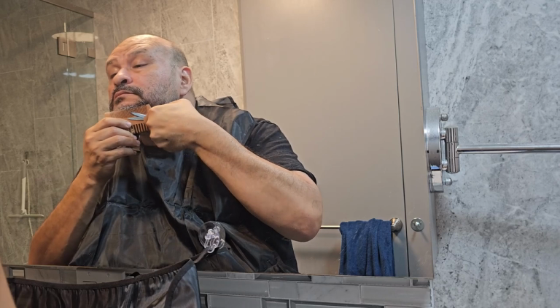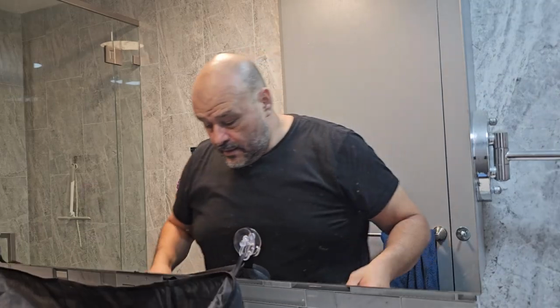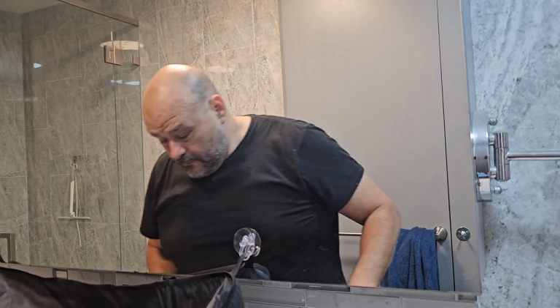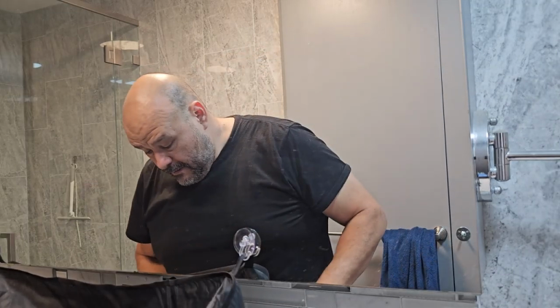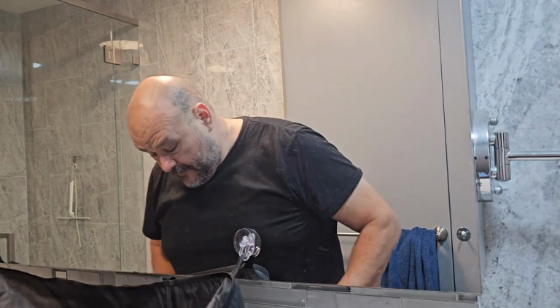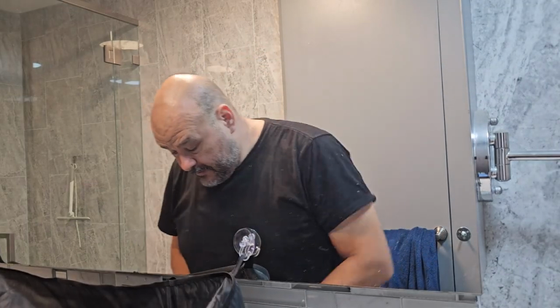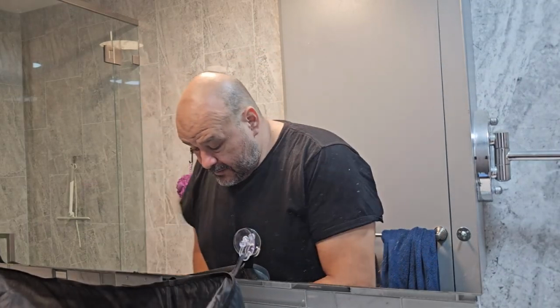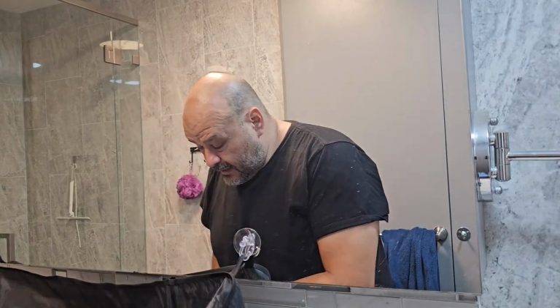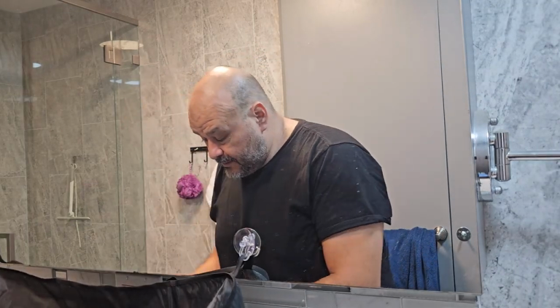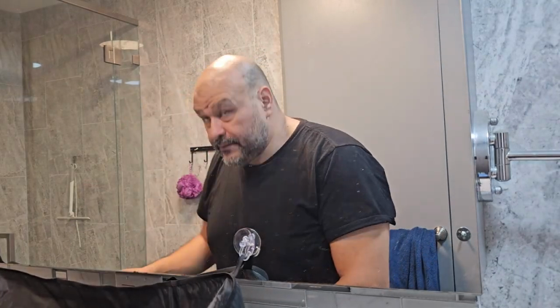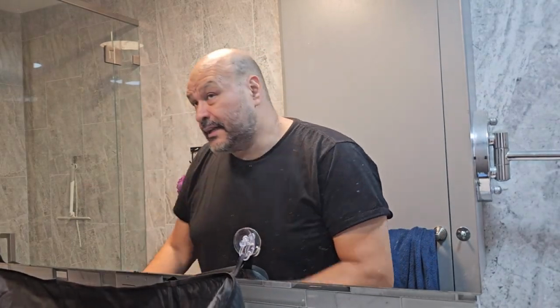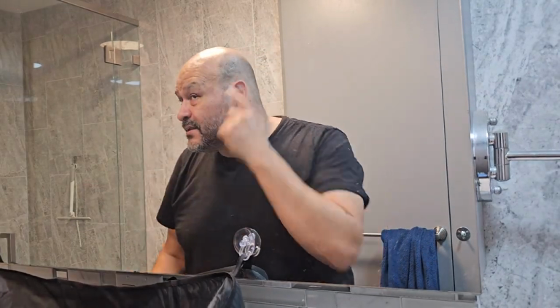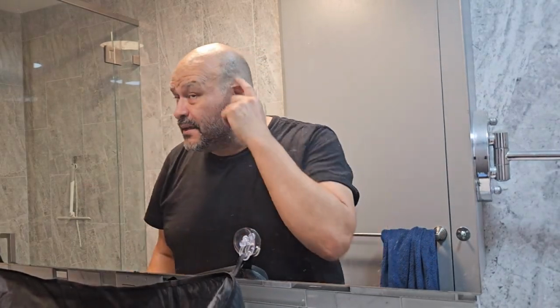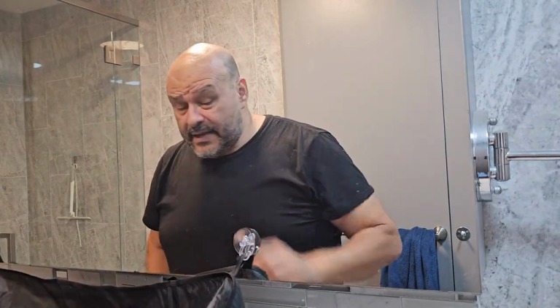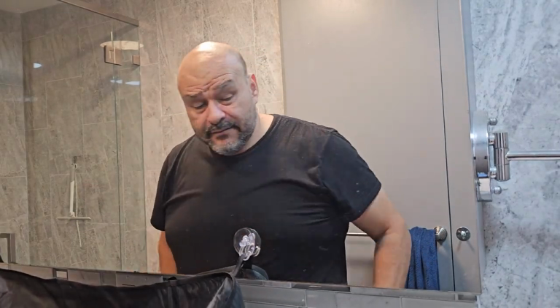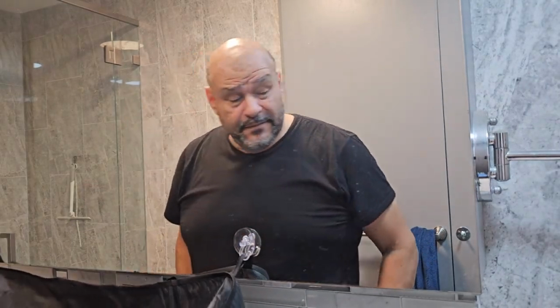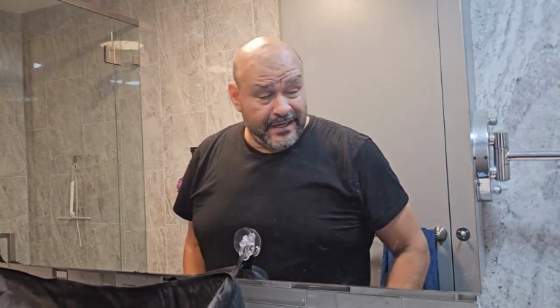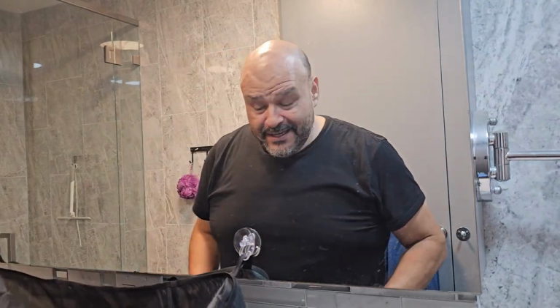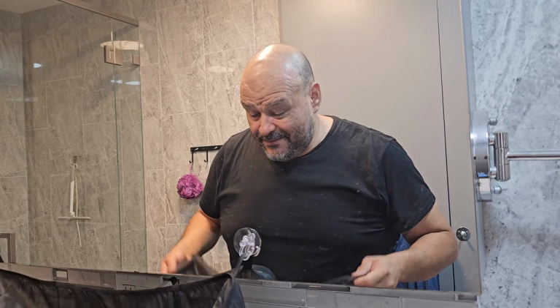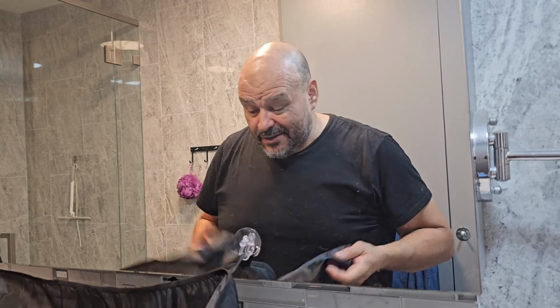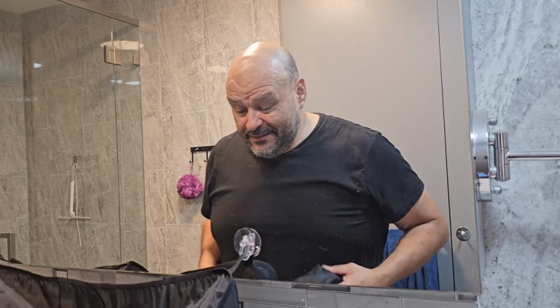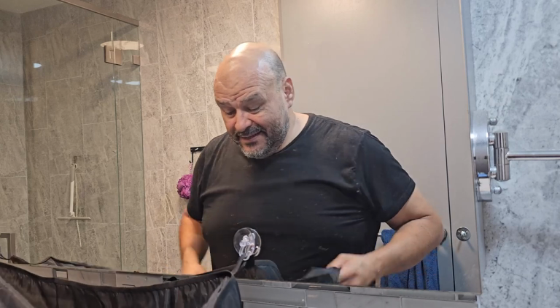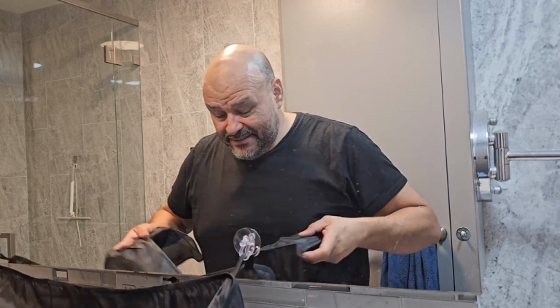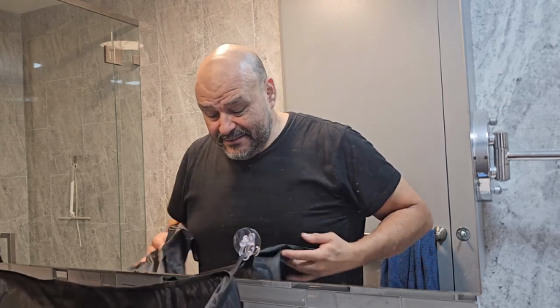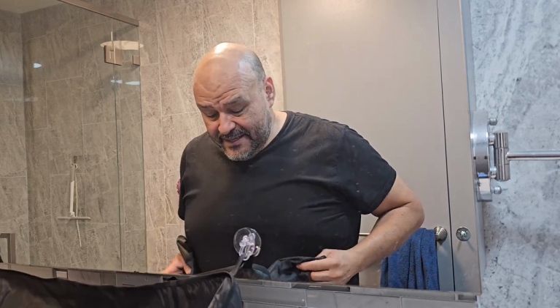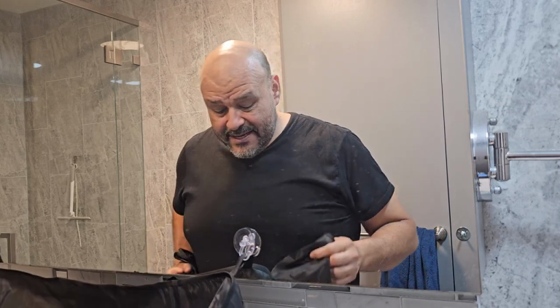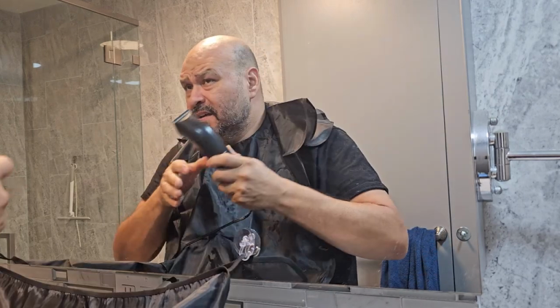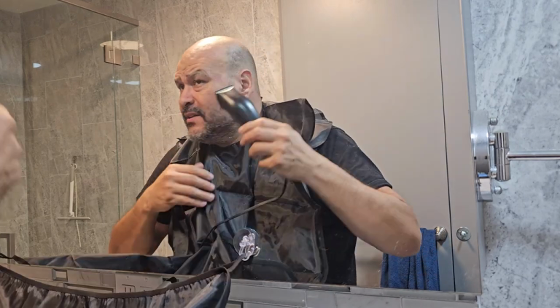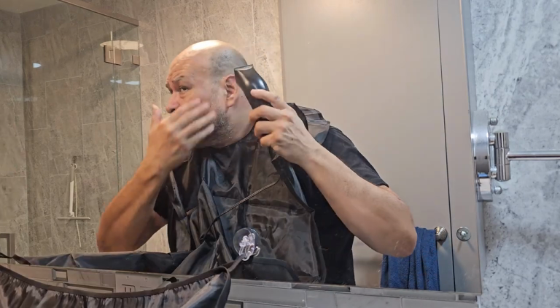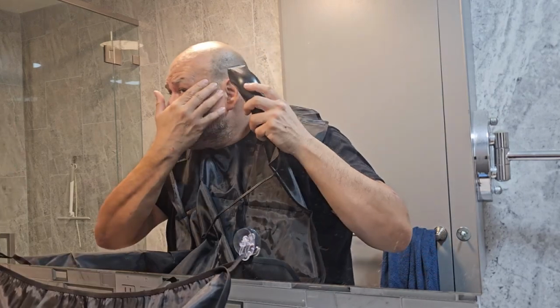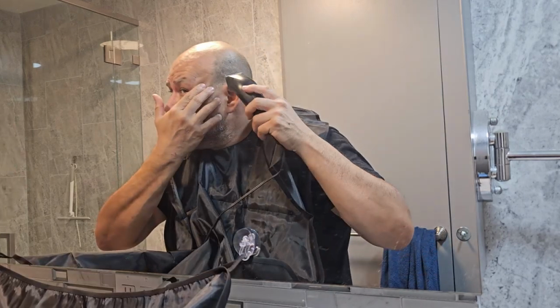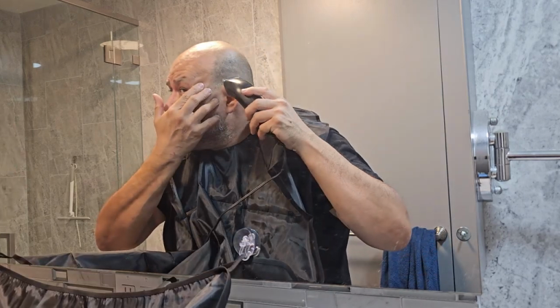One of my favorite things: I like to shave down completely bald. Go ahead and turn your machine on.